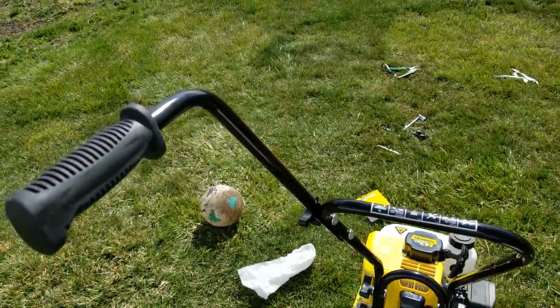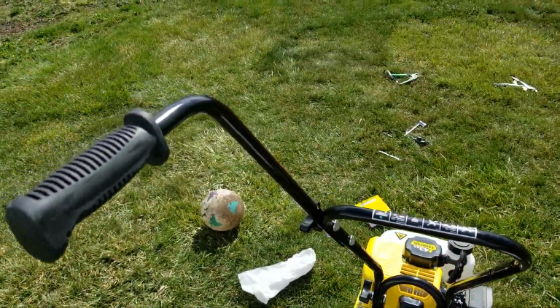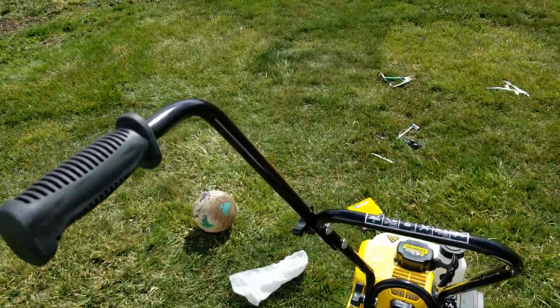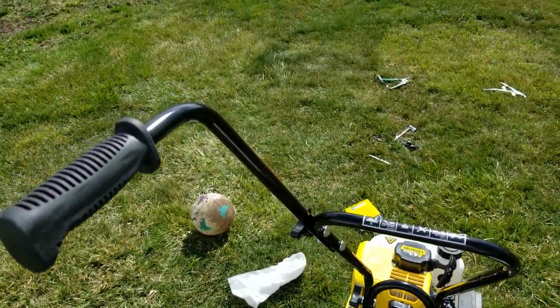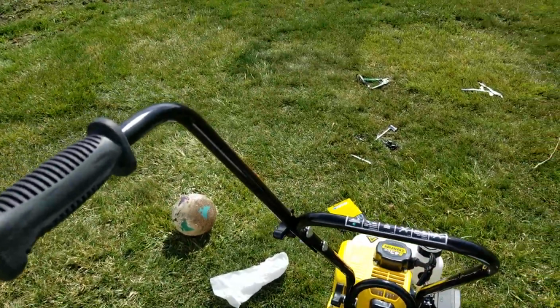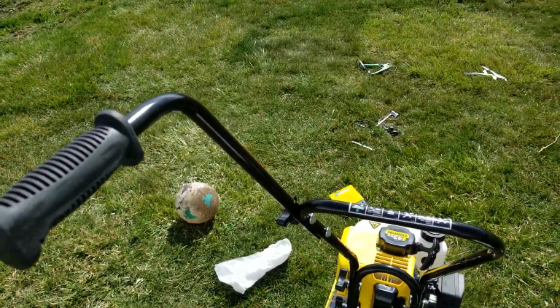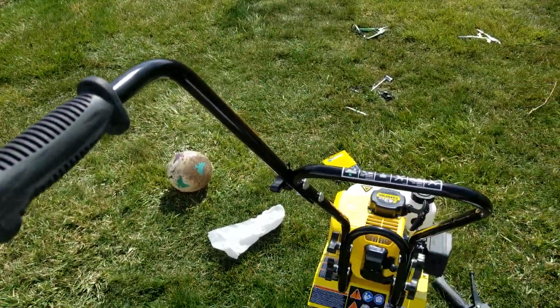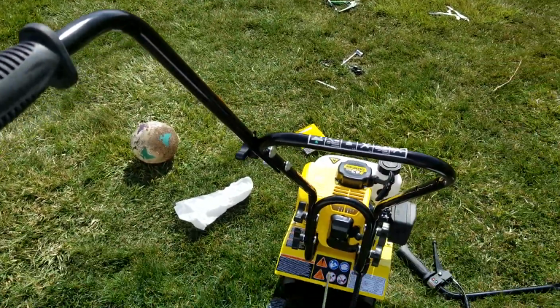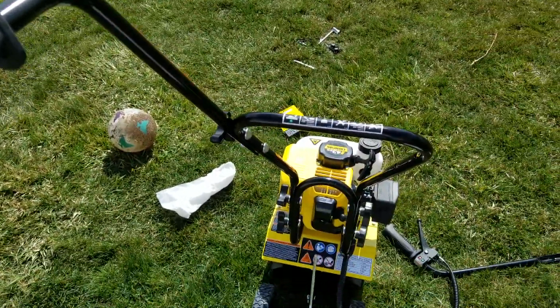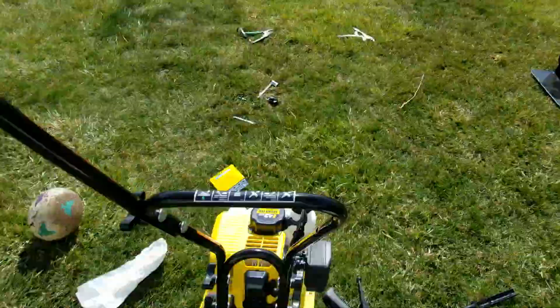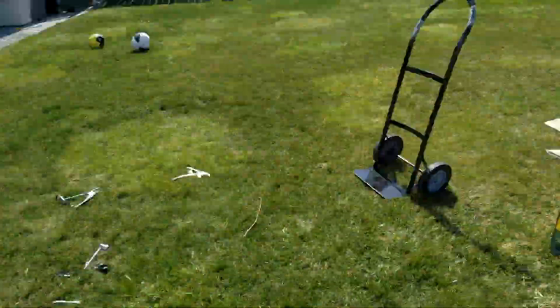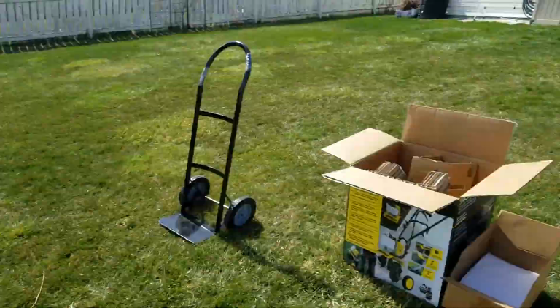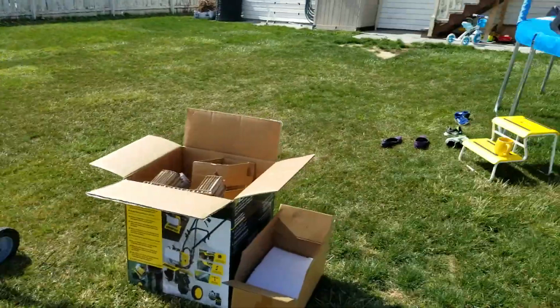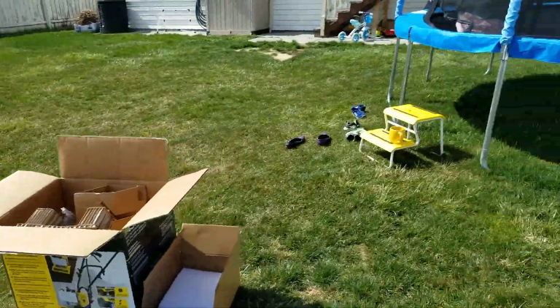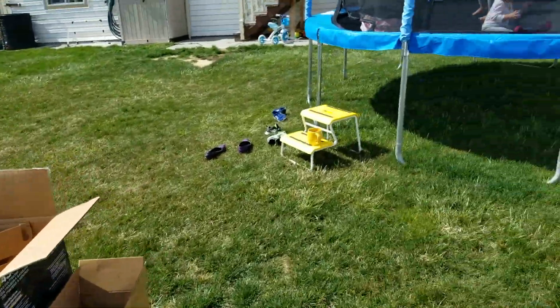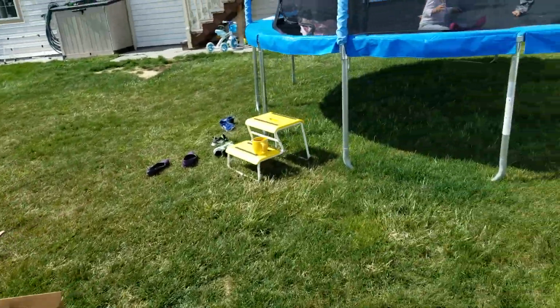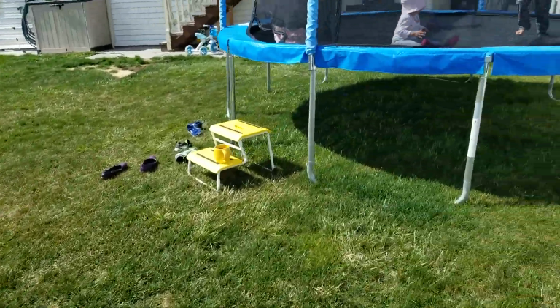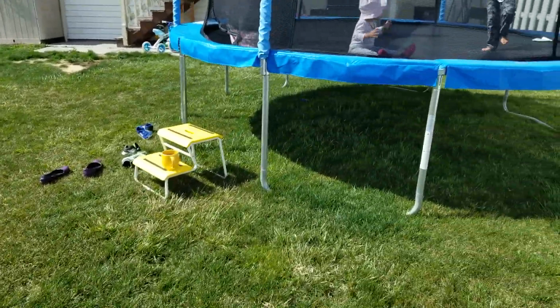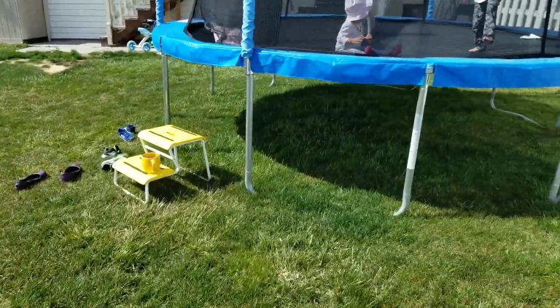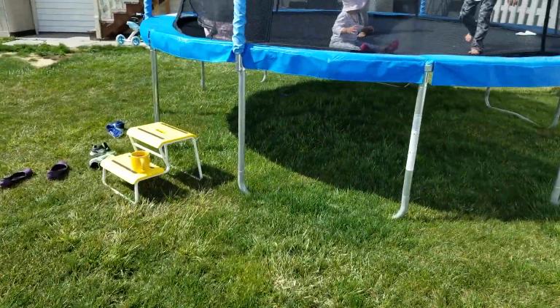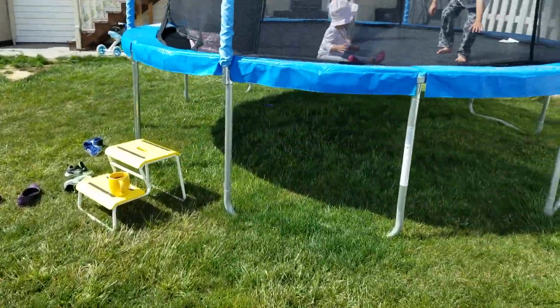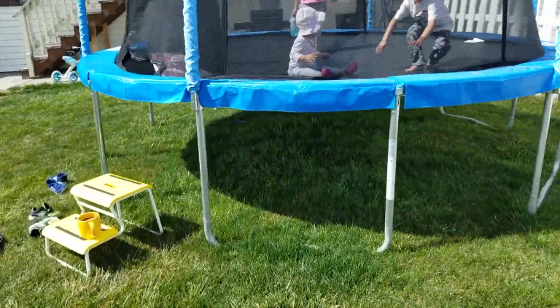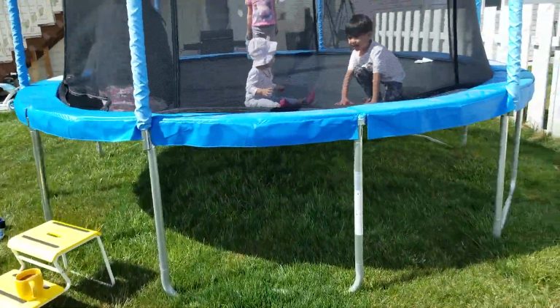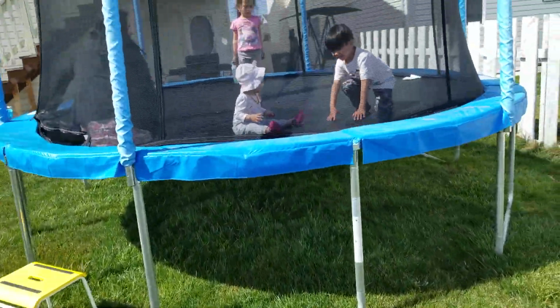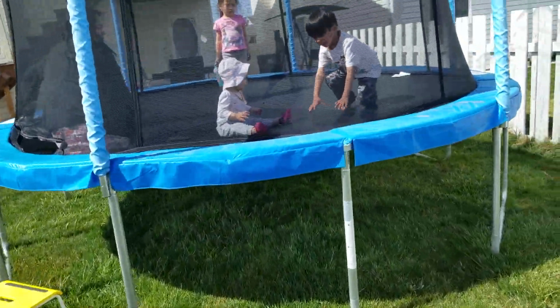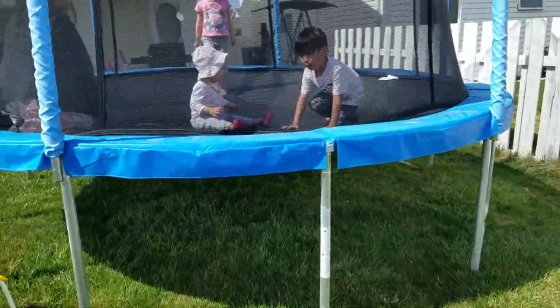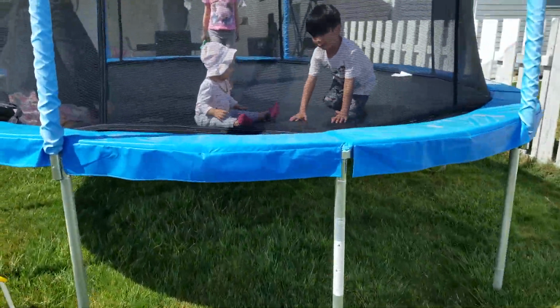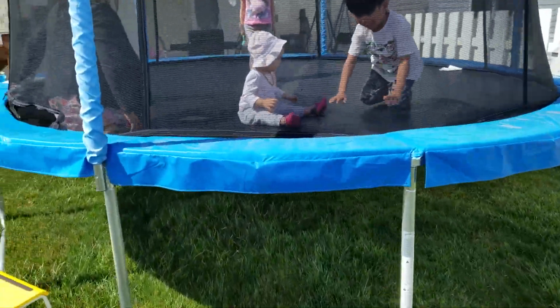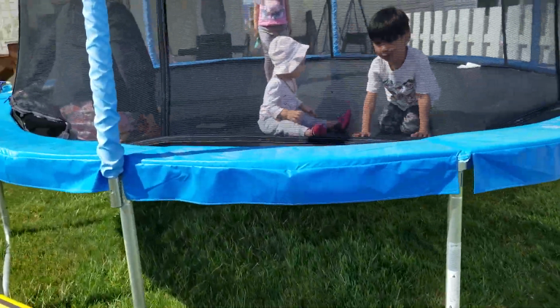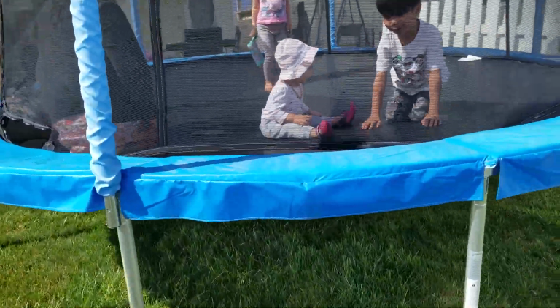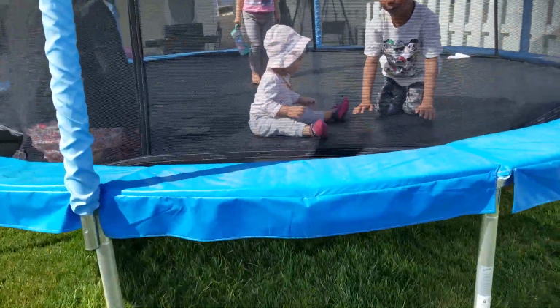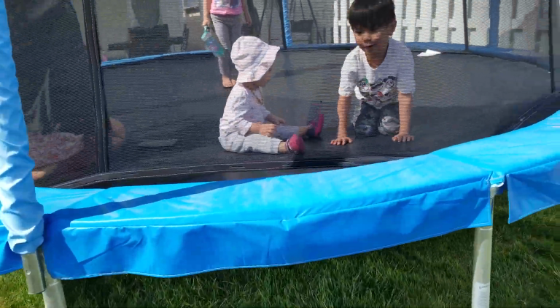Let me know what you guys think in the comments below. I got my Tim Hortons coffee. The kids are playing on the trampoline.